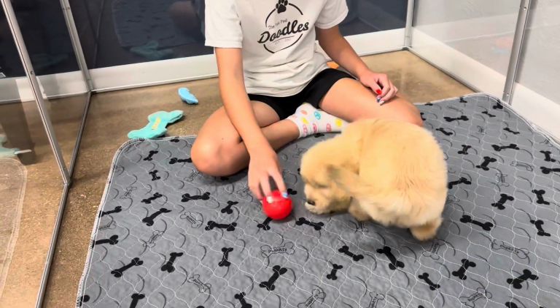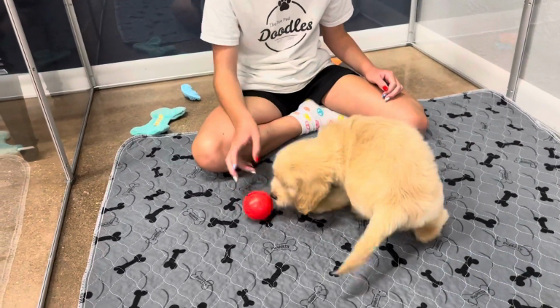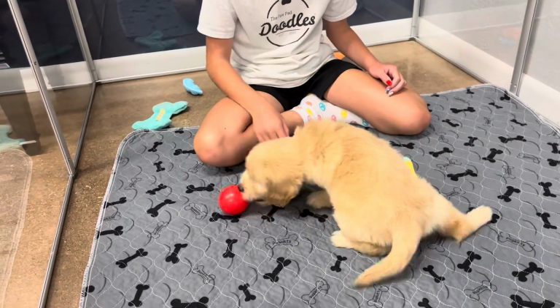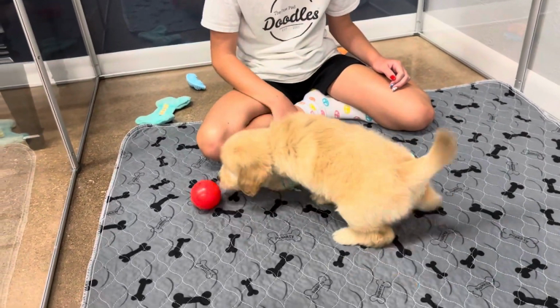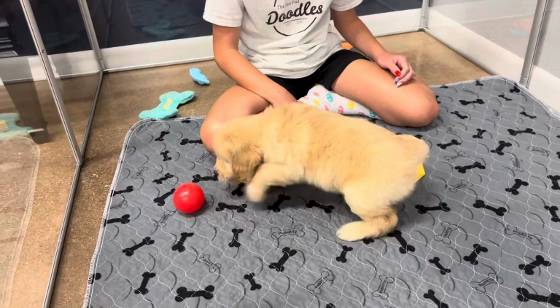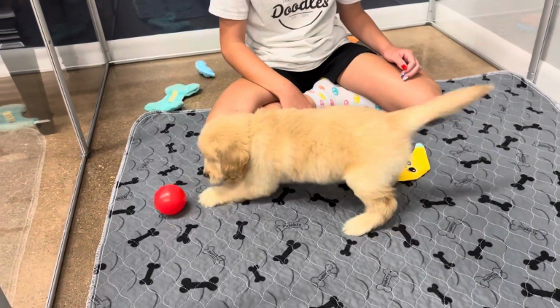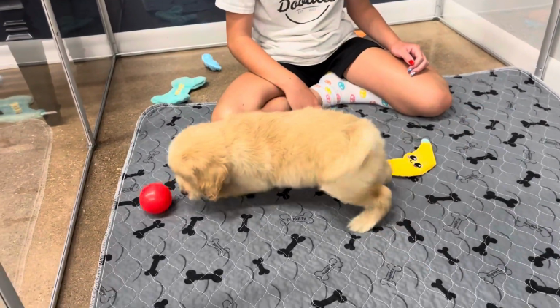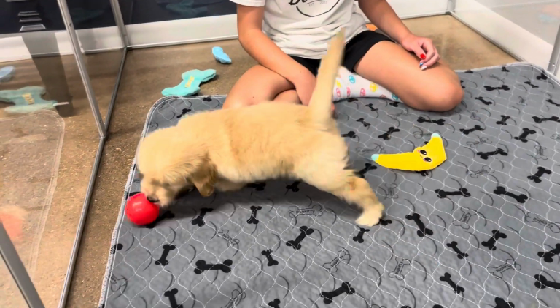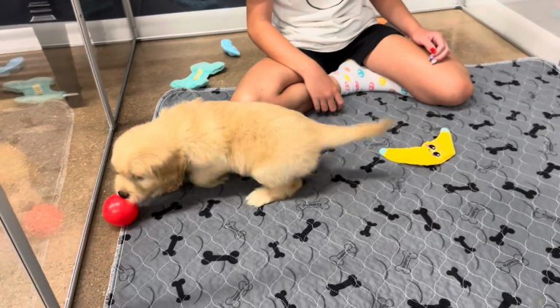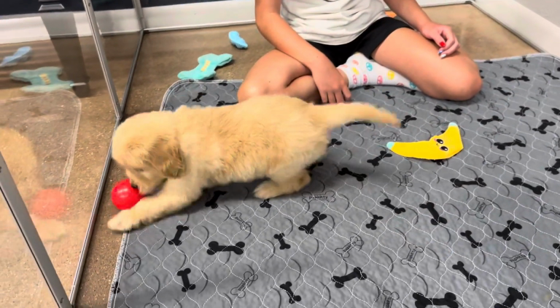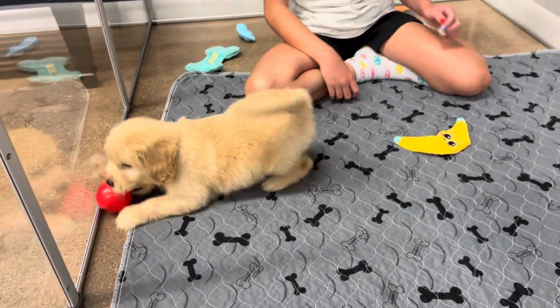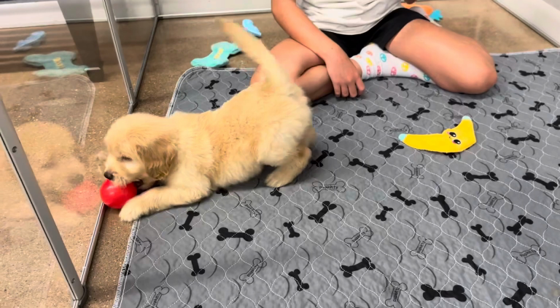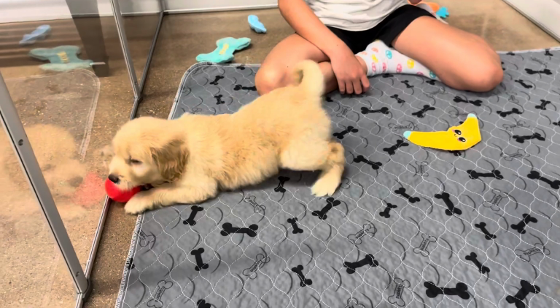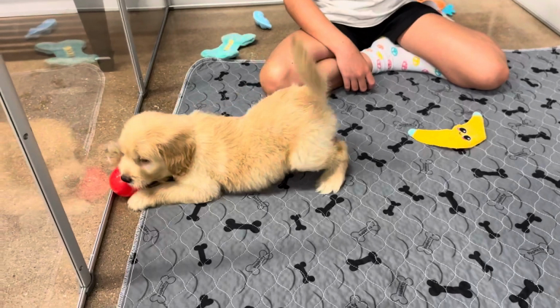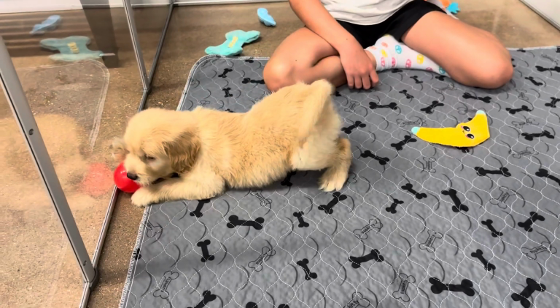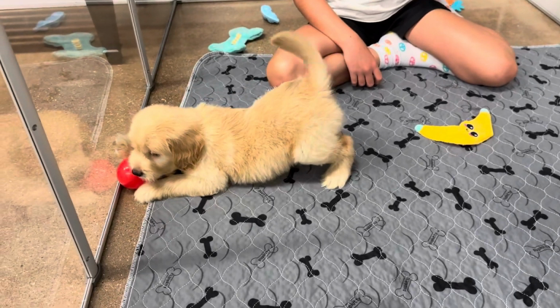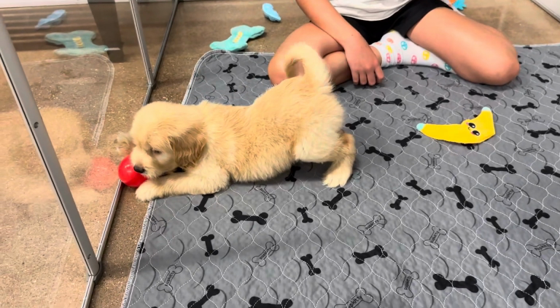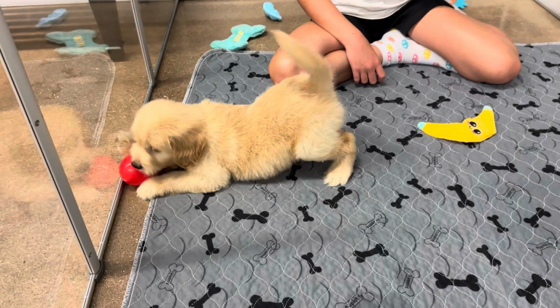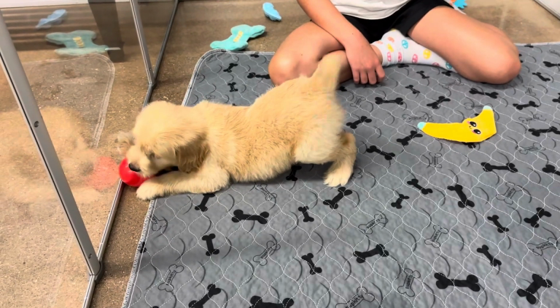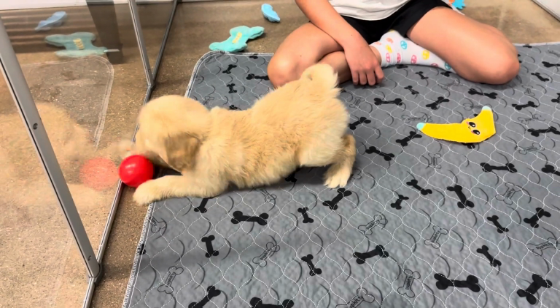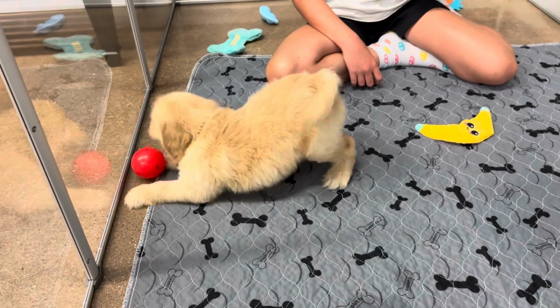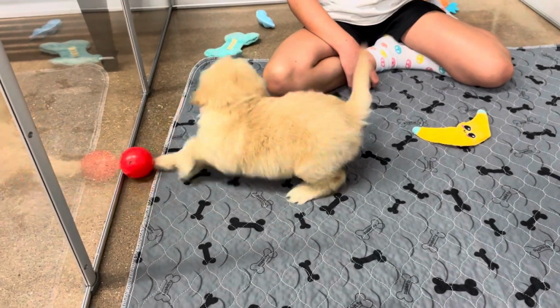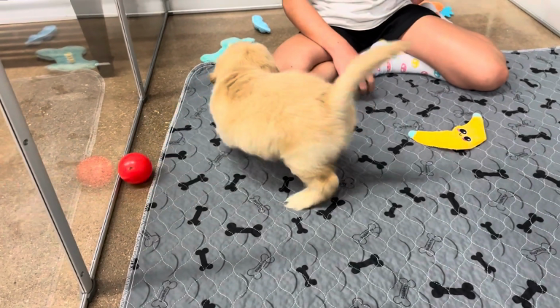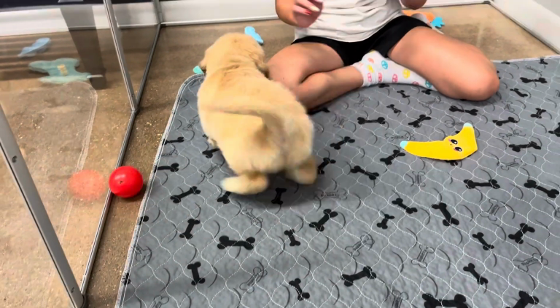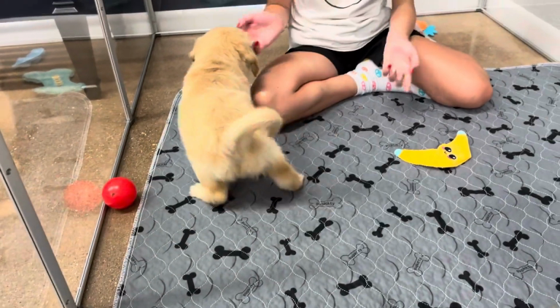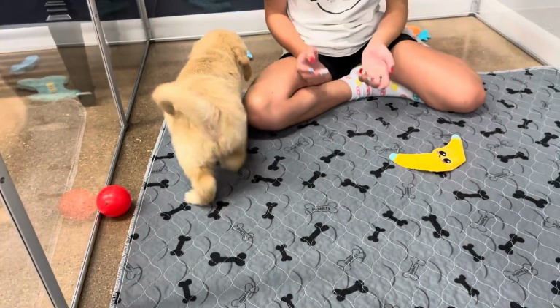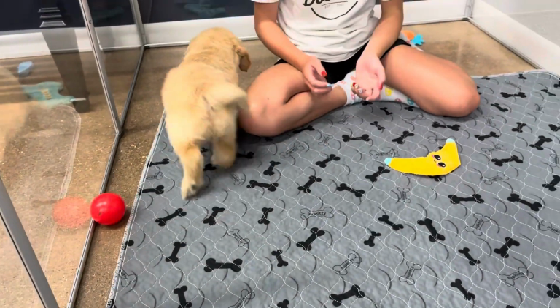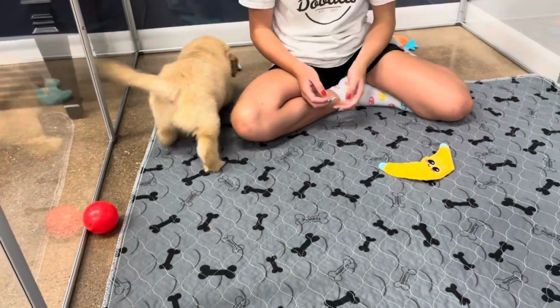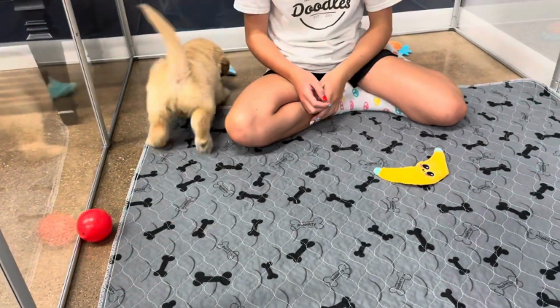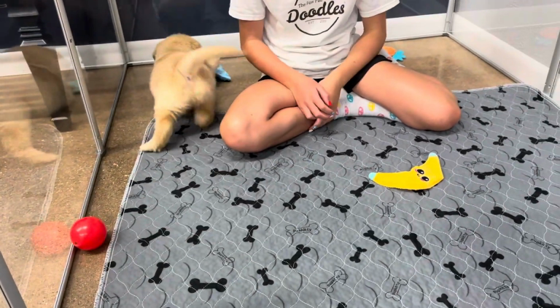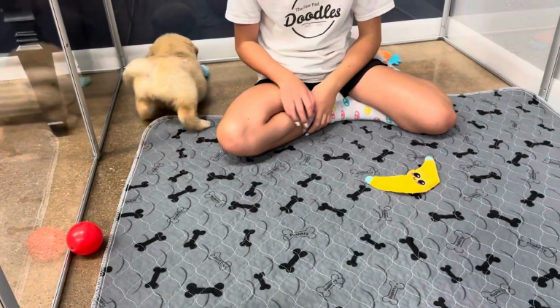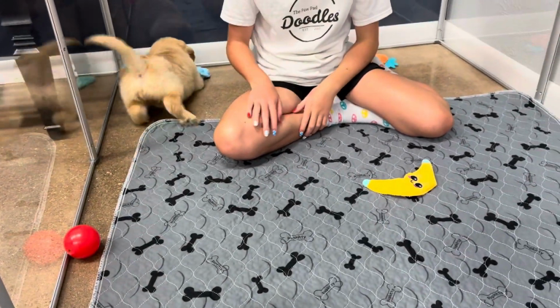He is ready to go home on Sunday, July 21st — that's when he turns 8 weeks old.